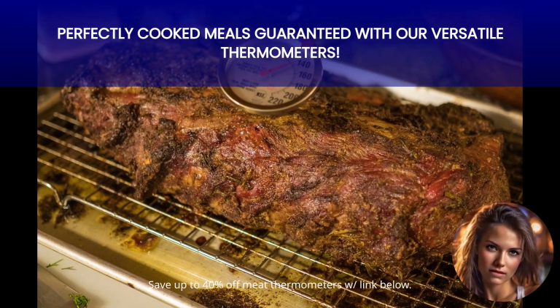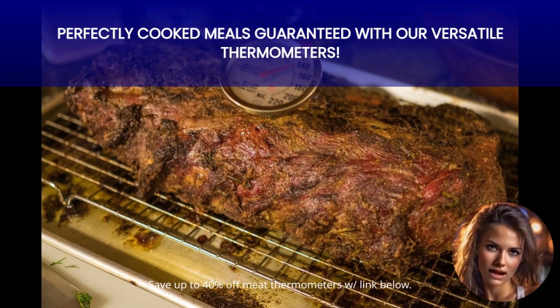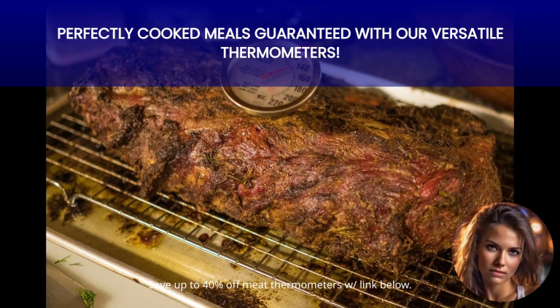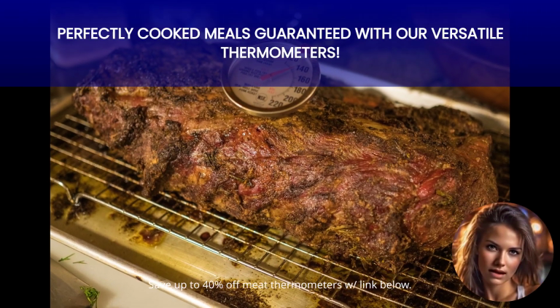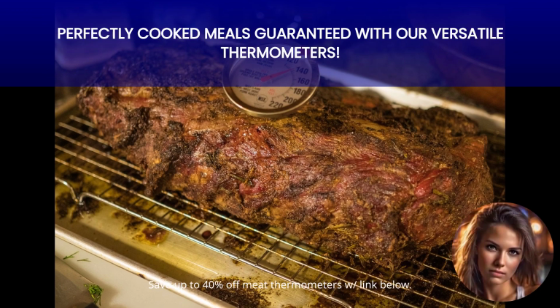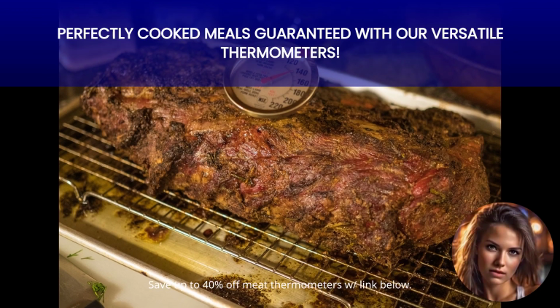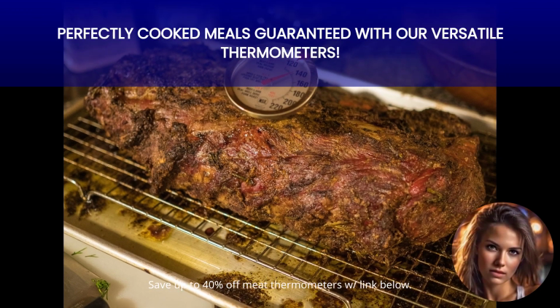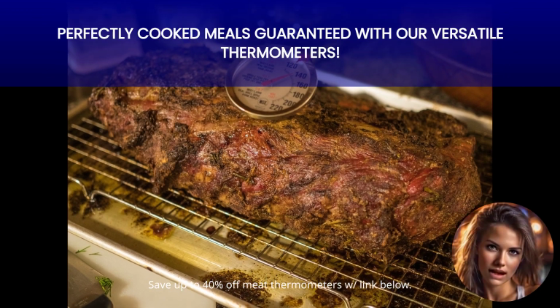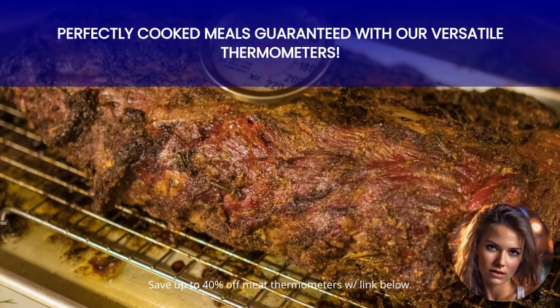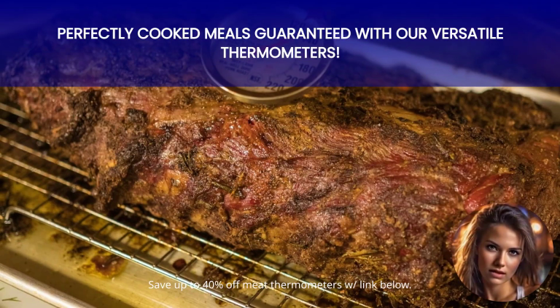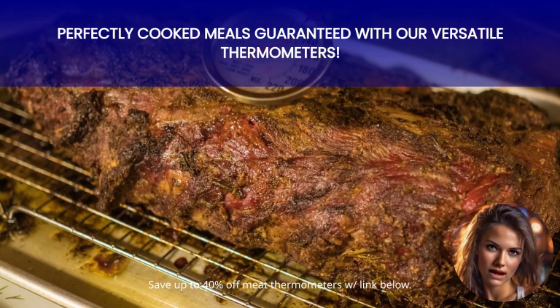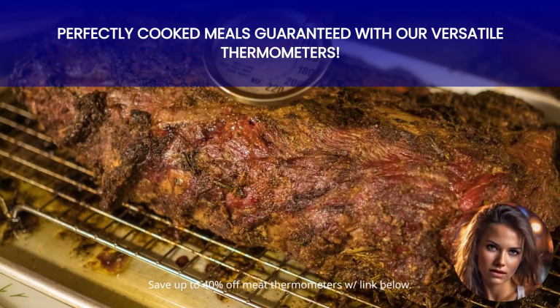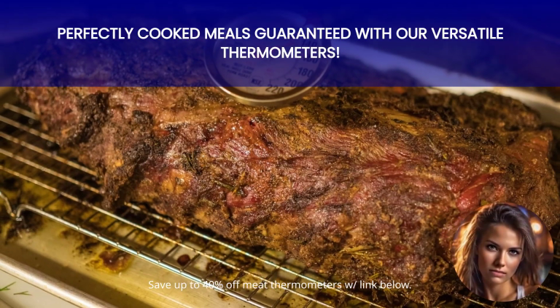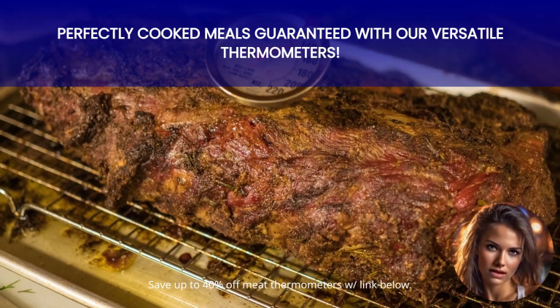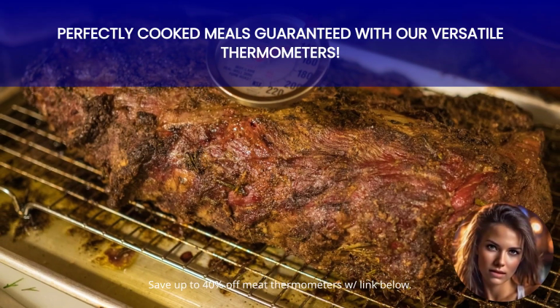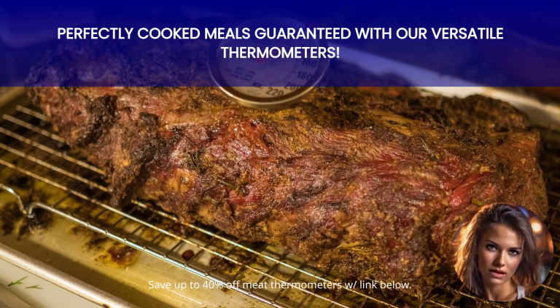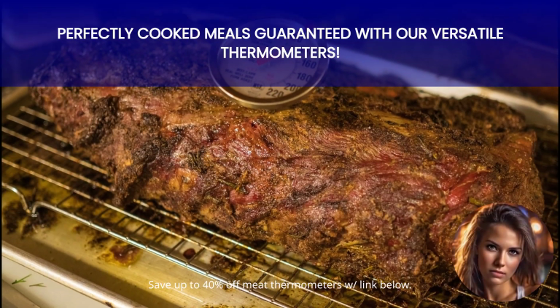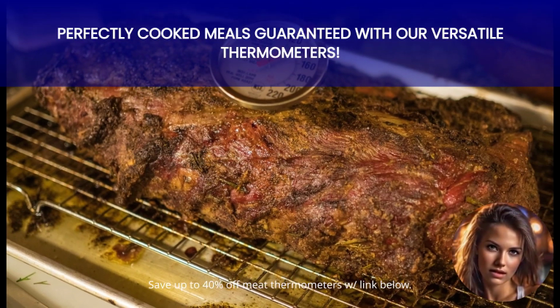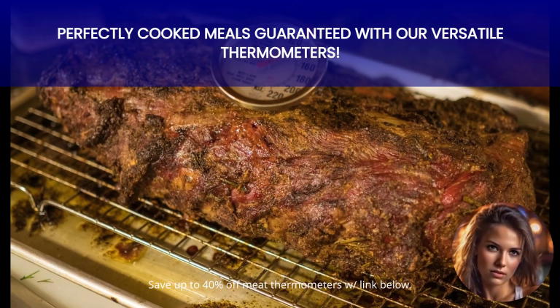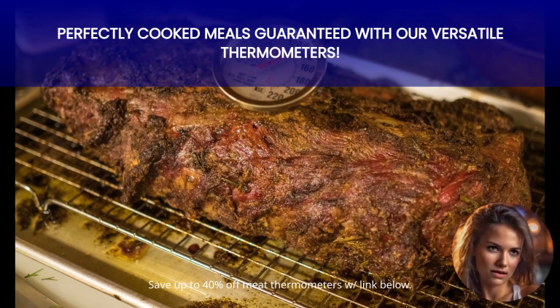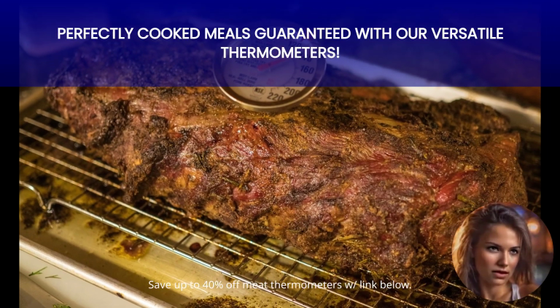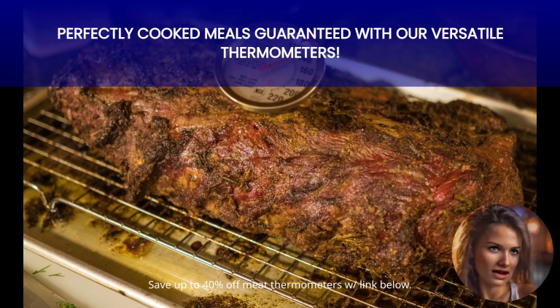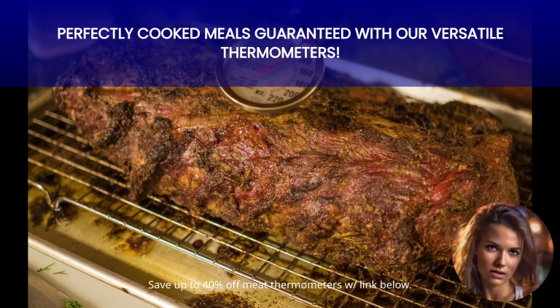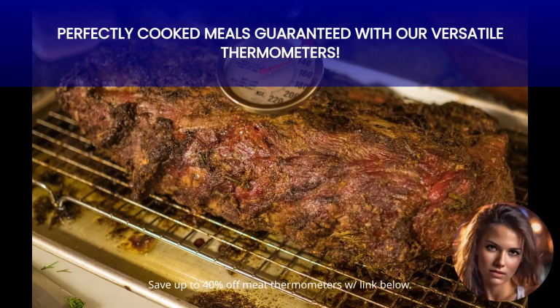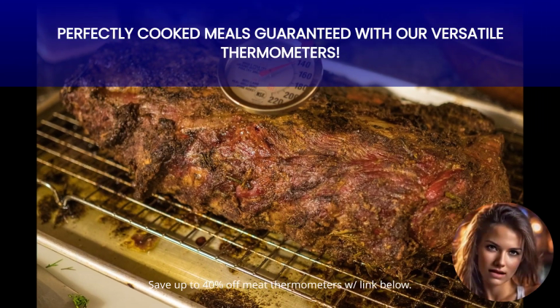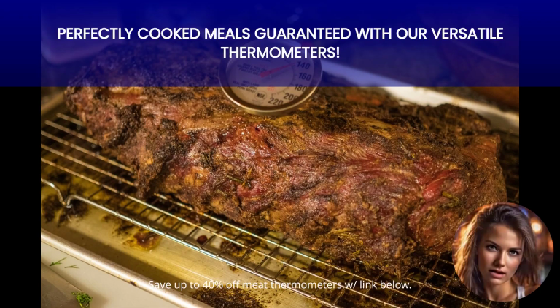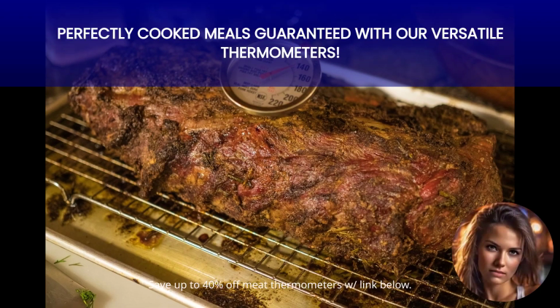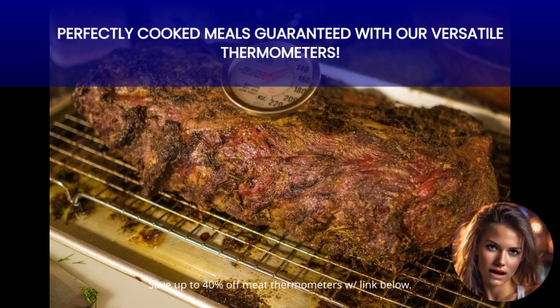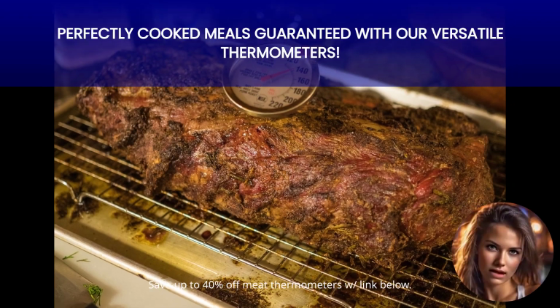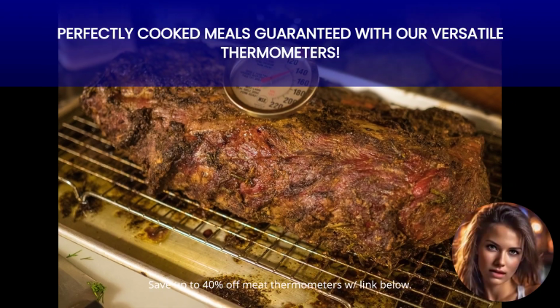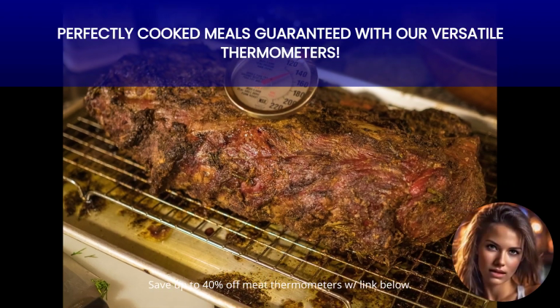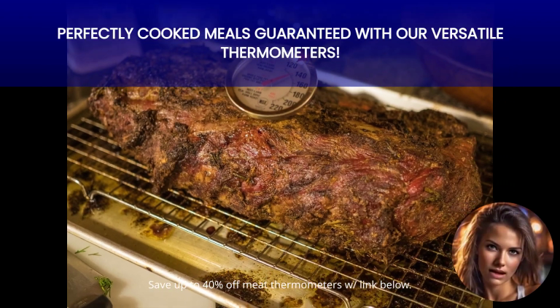Say goodbye to overcooked or undercooked meals — these thermometers will ensure your food is cooked to perfection every single time.